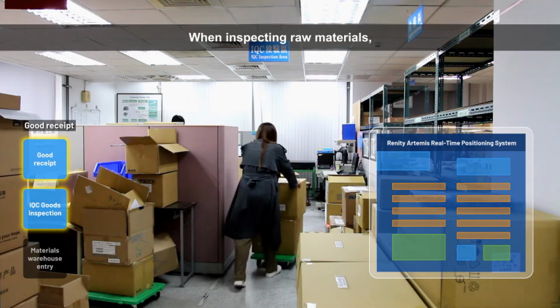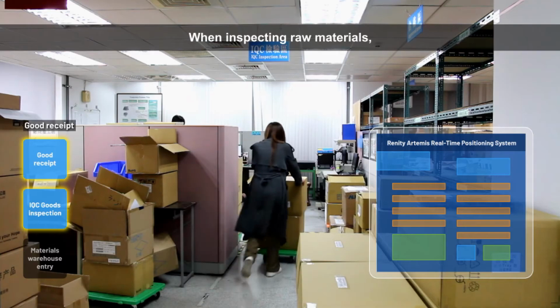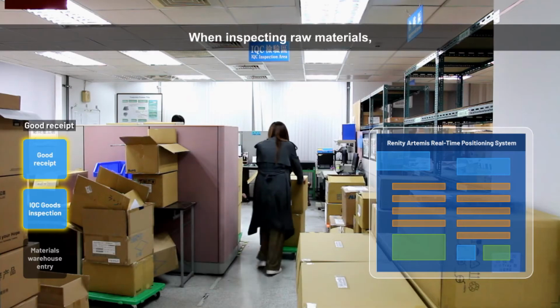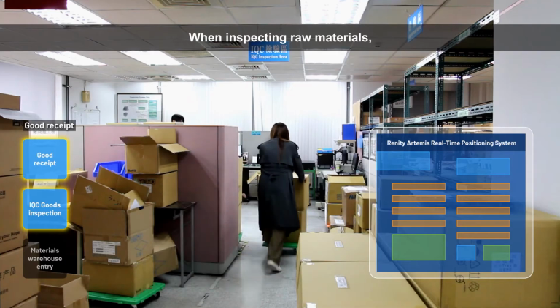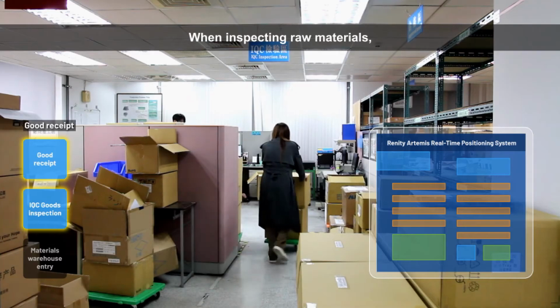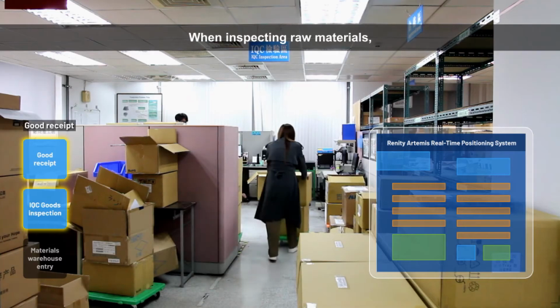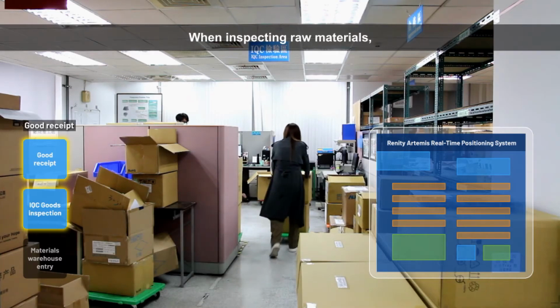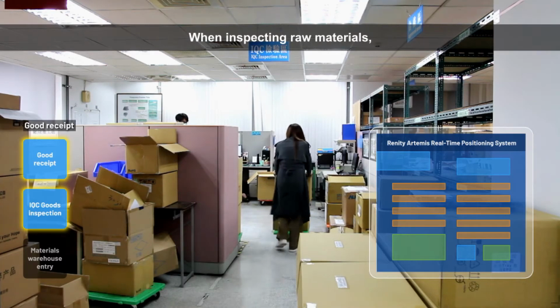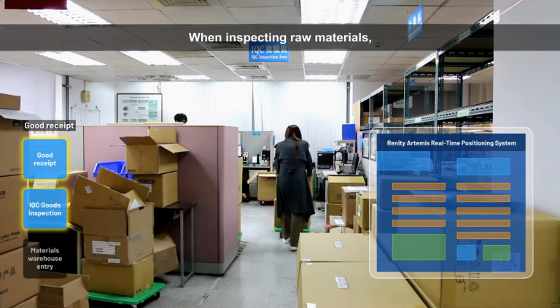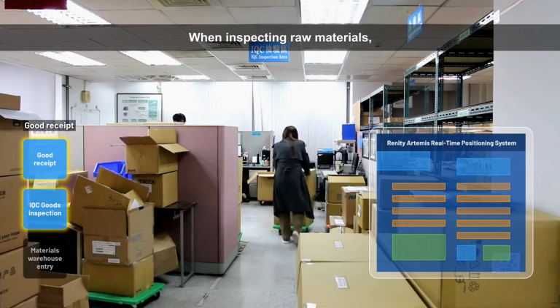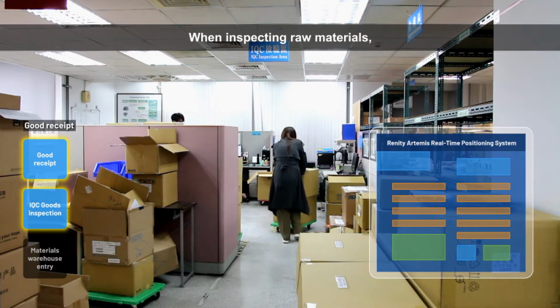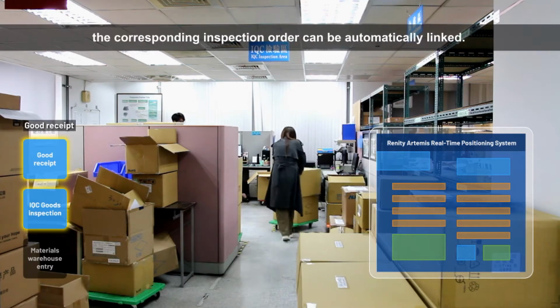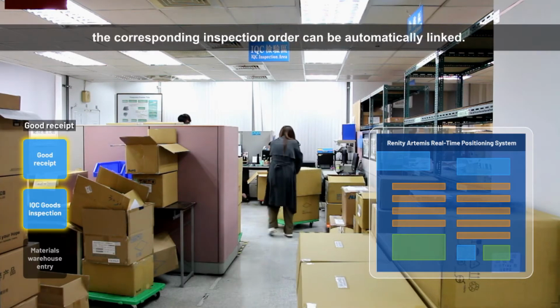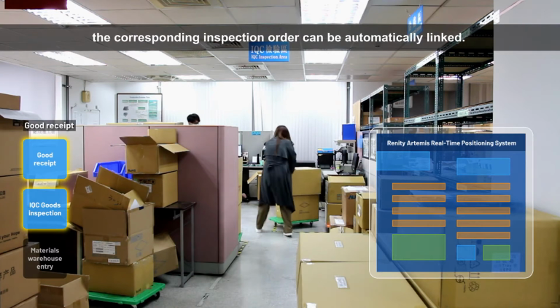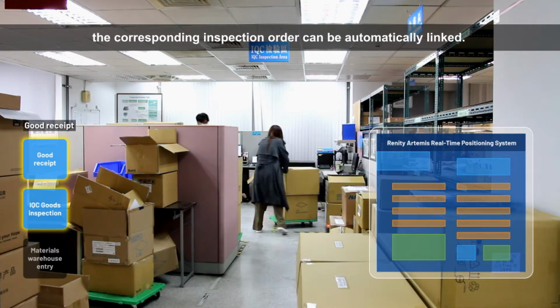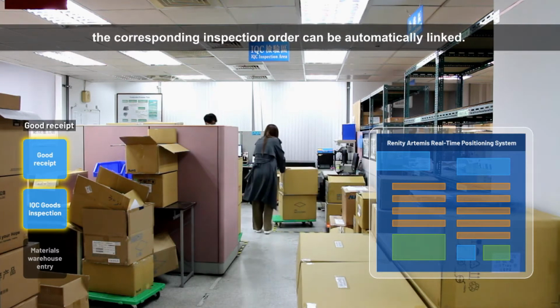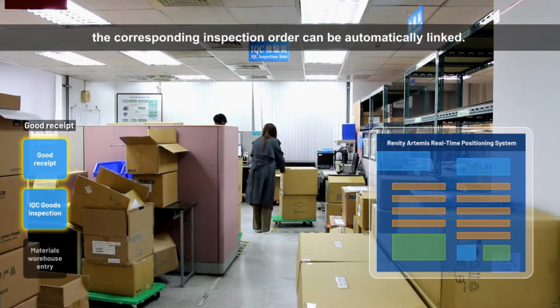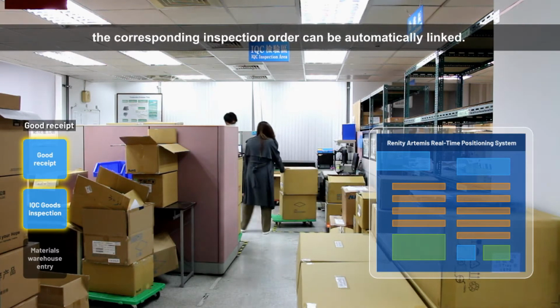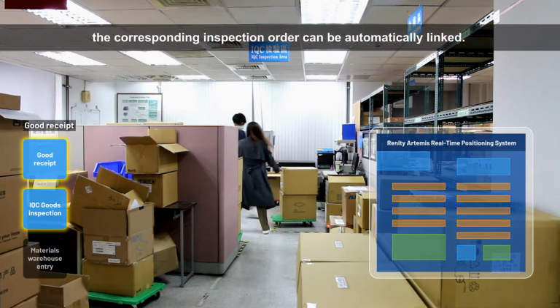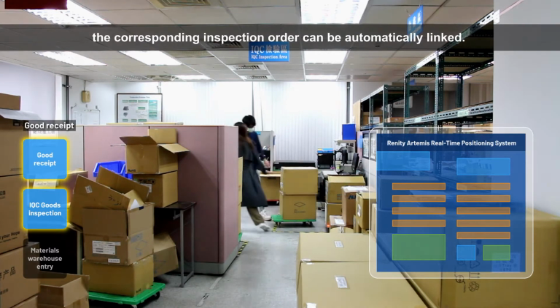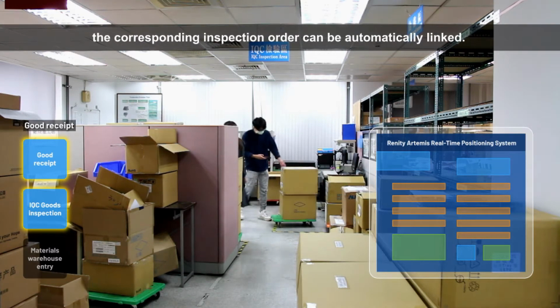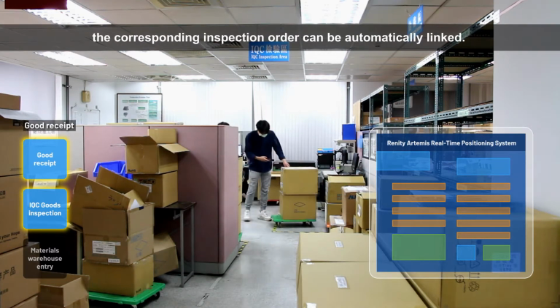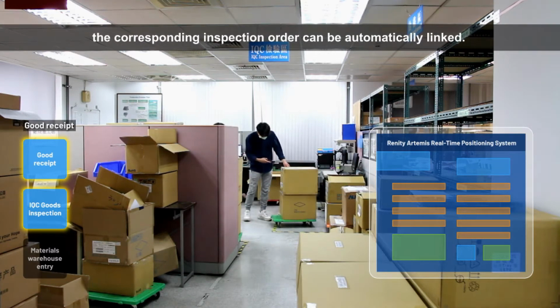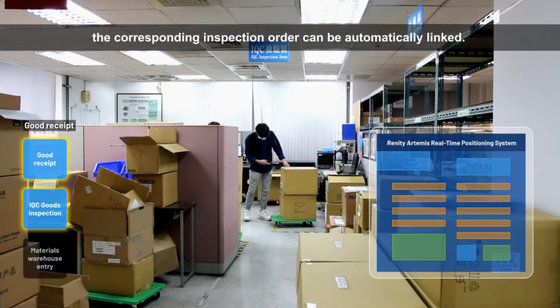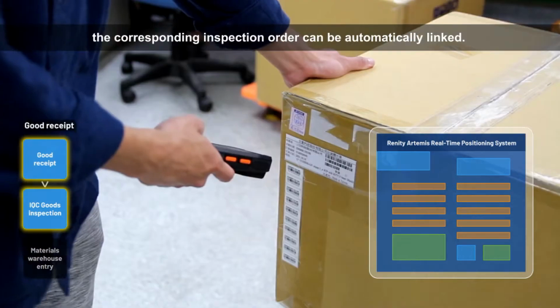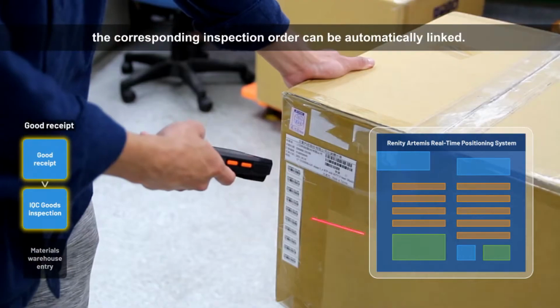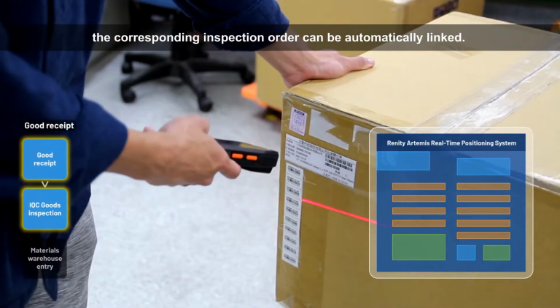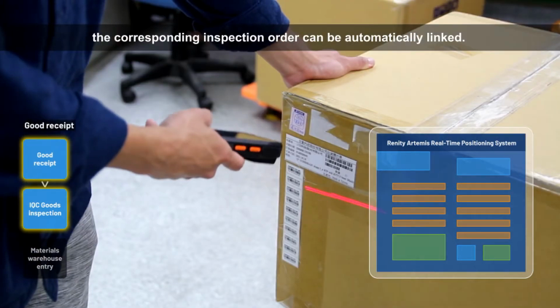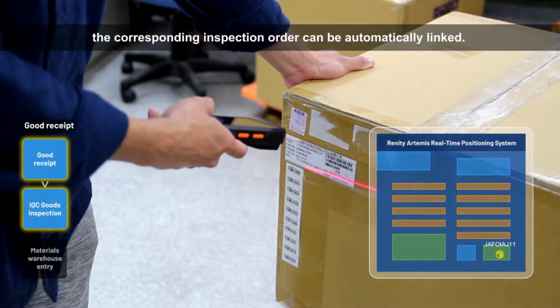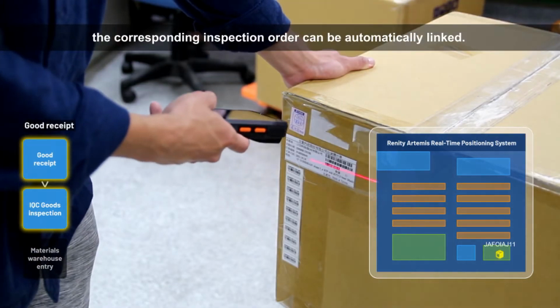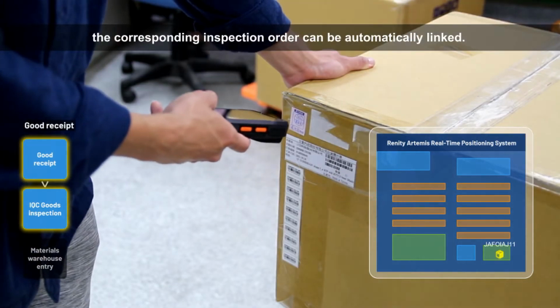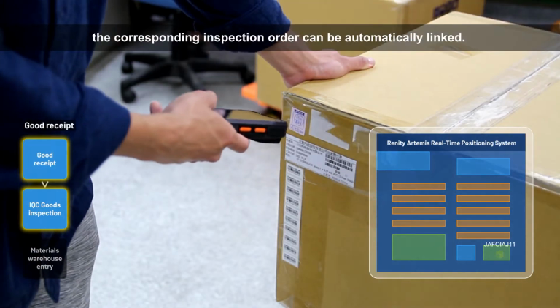When inspecting raw materials, the corresponding inspection order can be automatically linked.